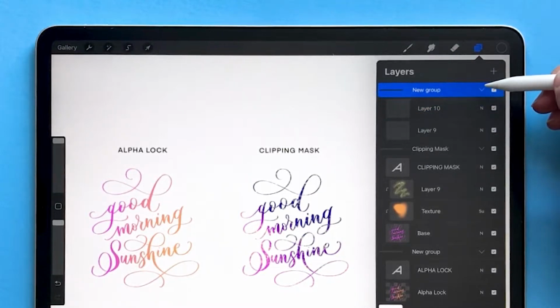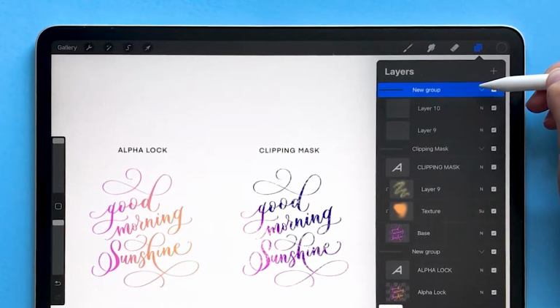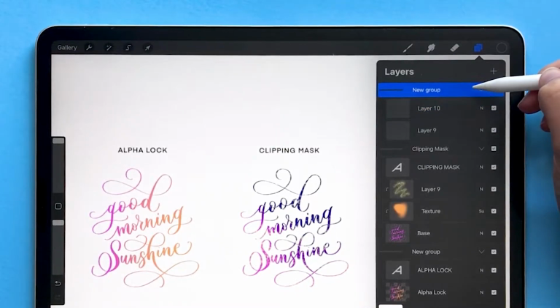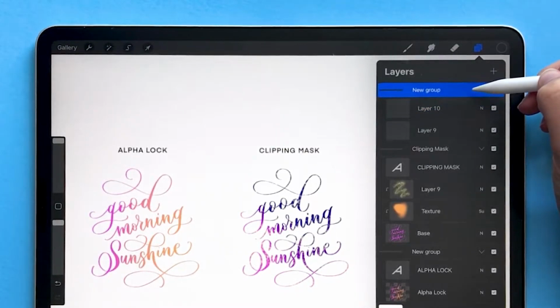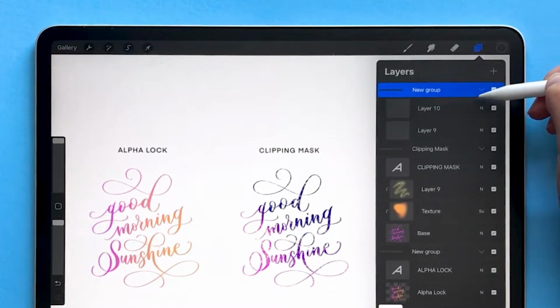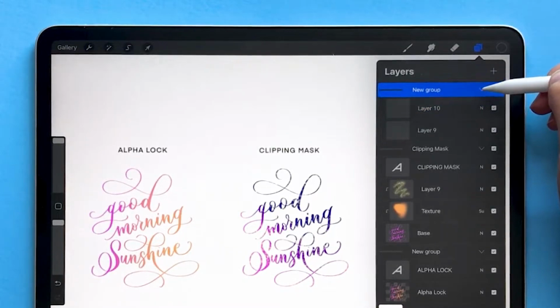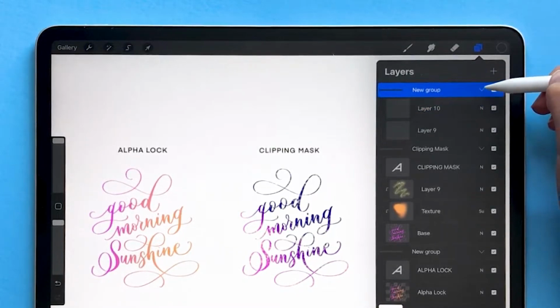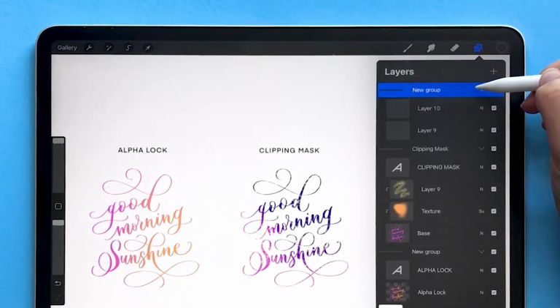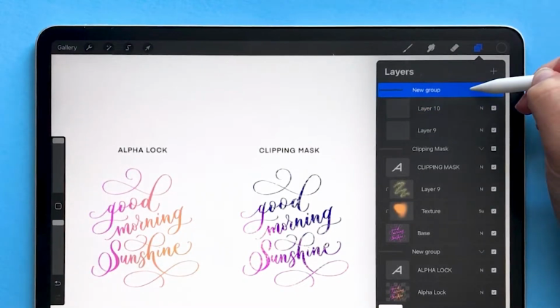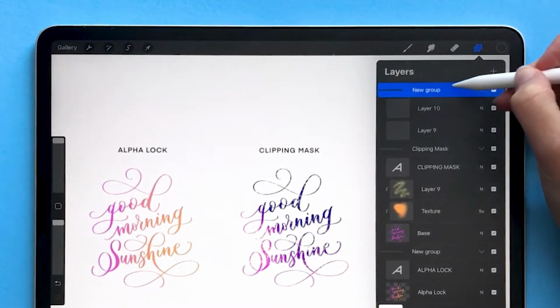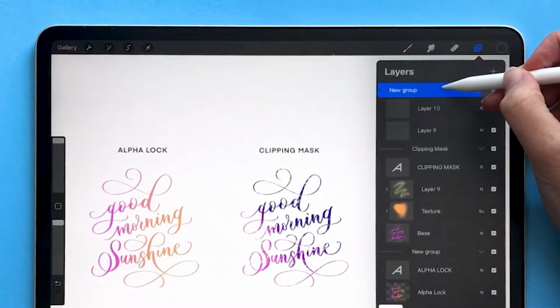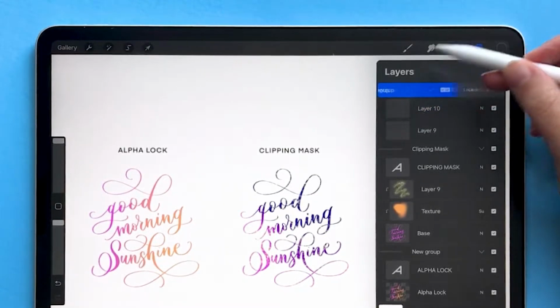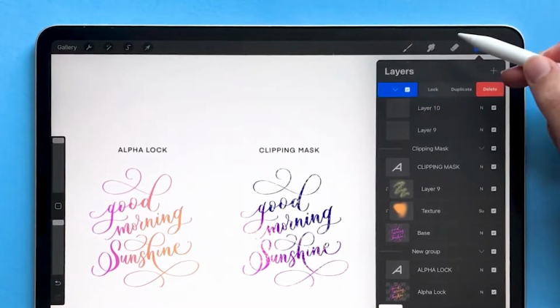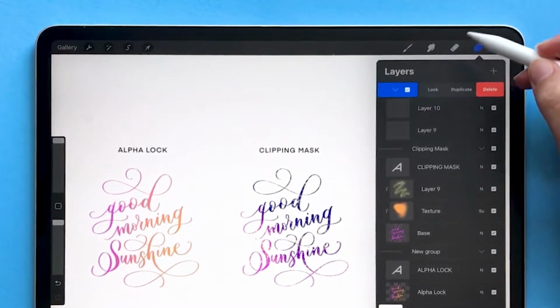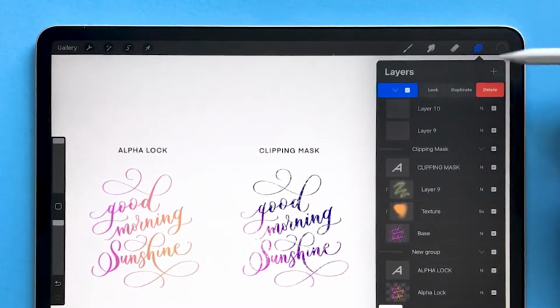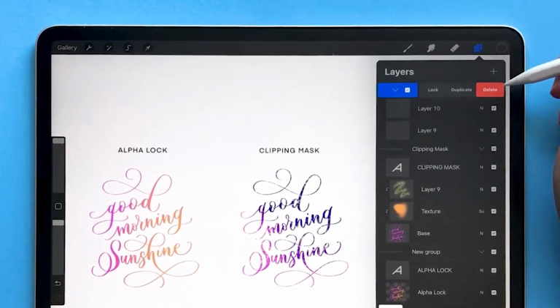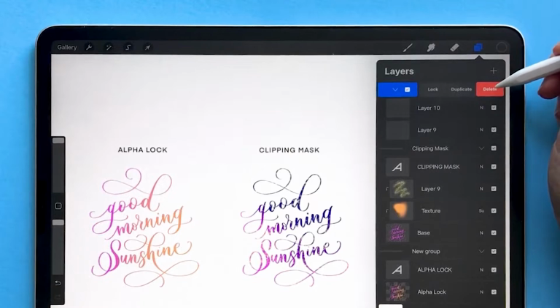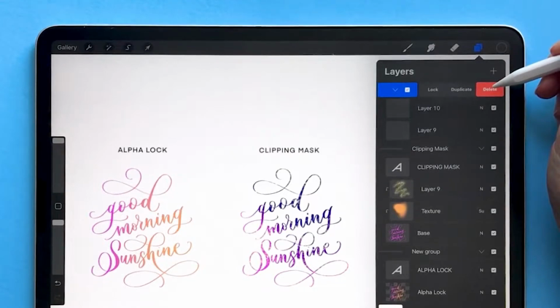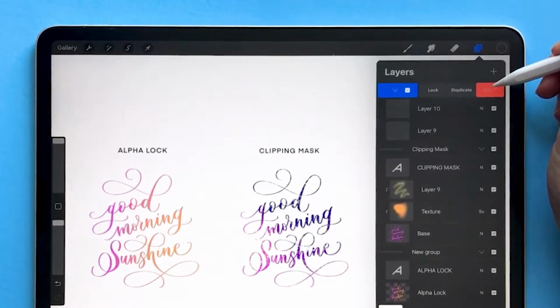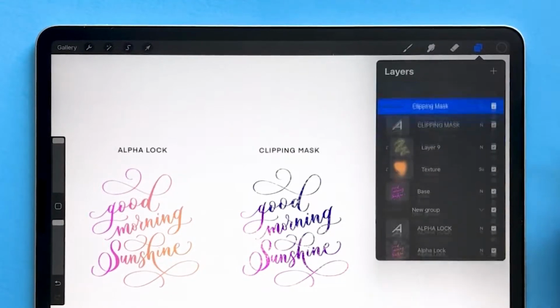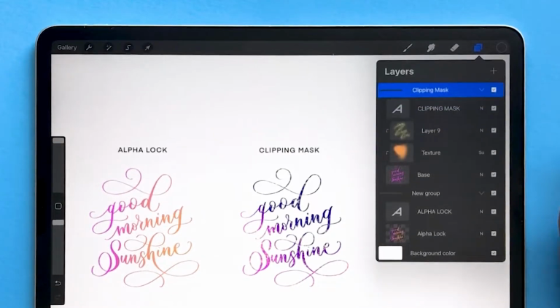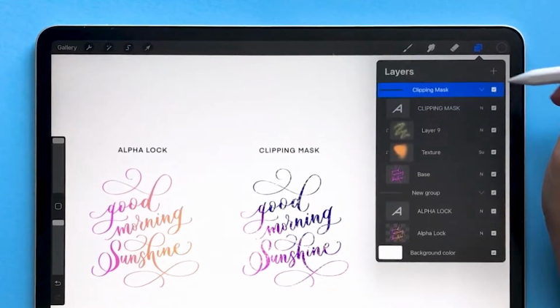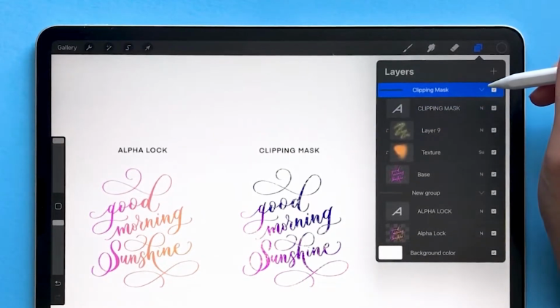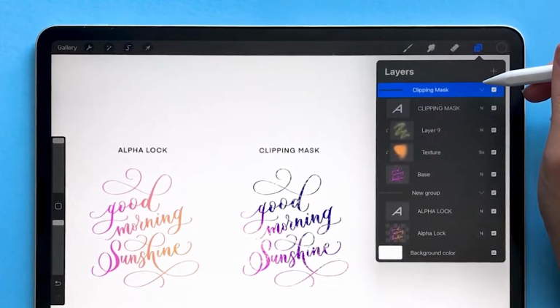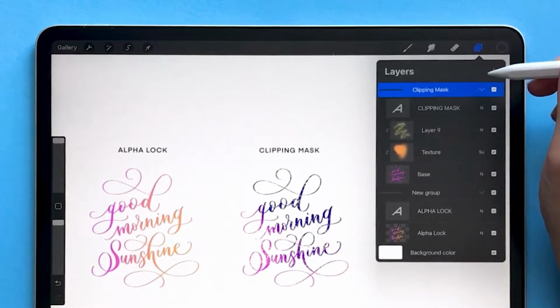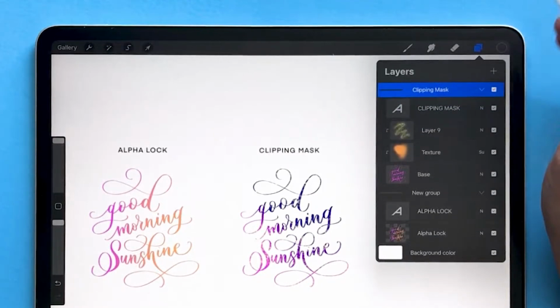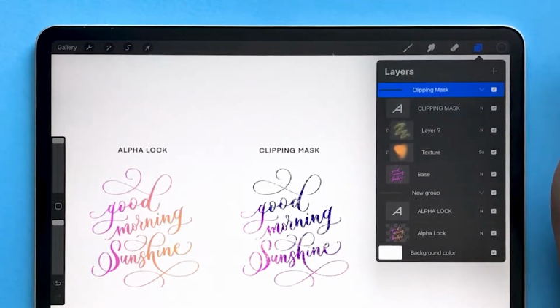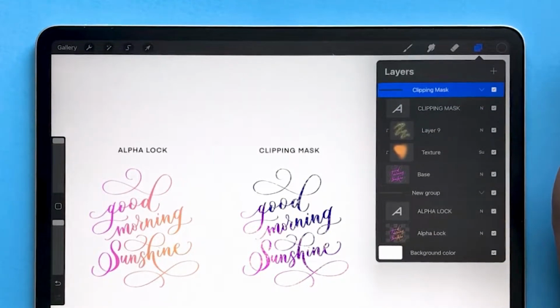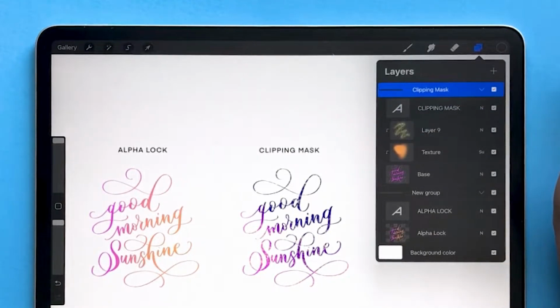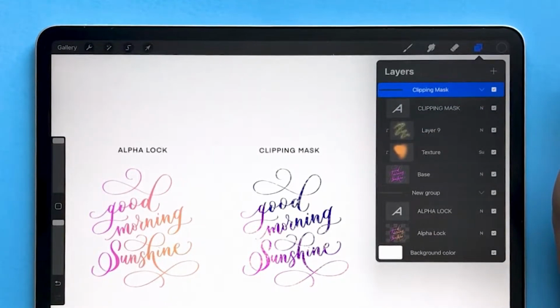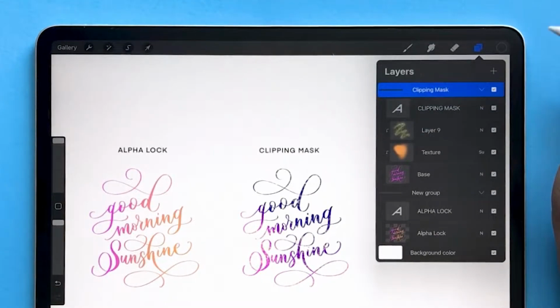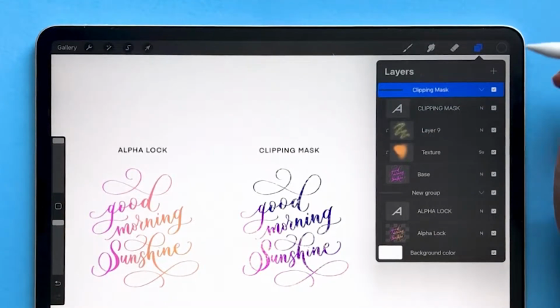You can delete groups by swiping them to the left and choosing delete, and that deletes all the layers within the group.